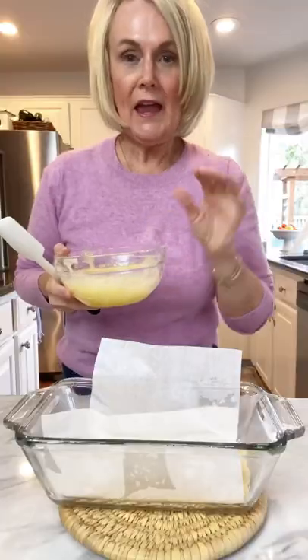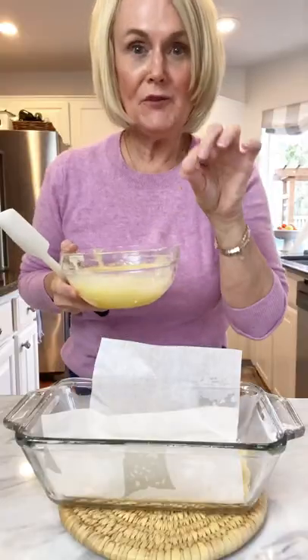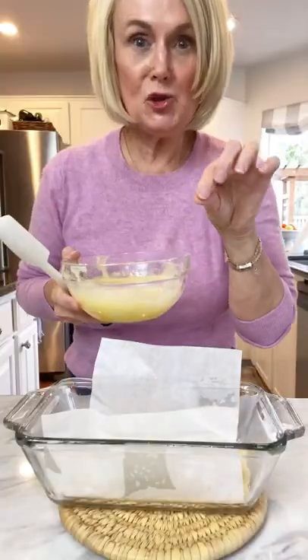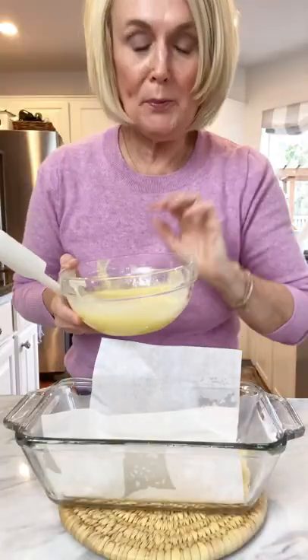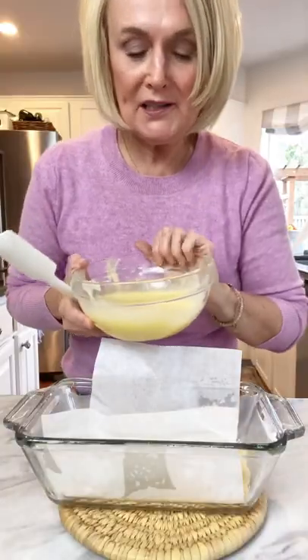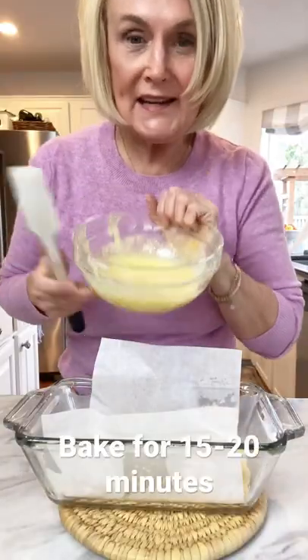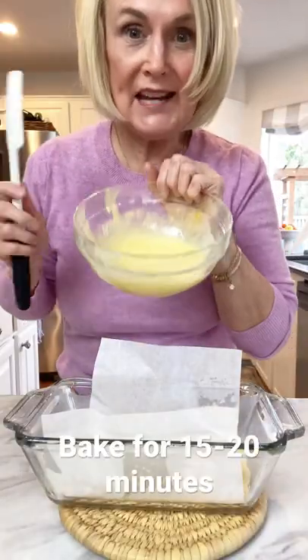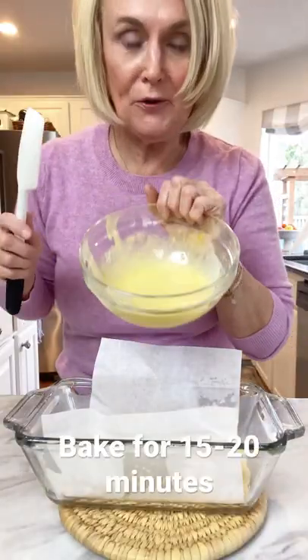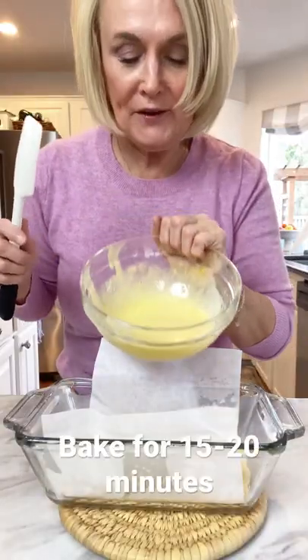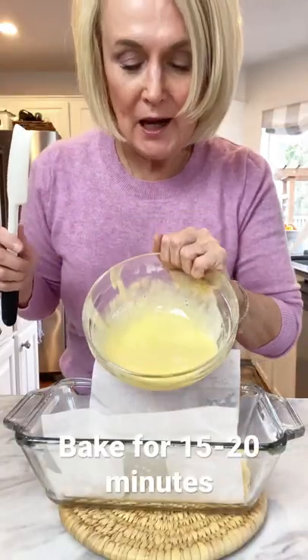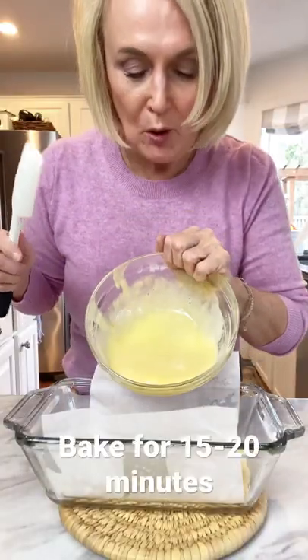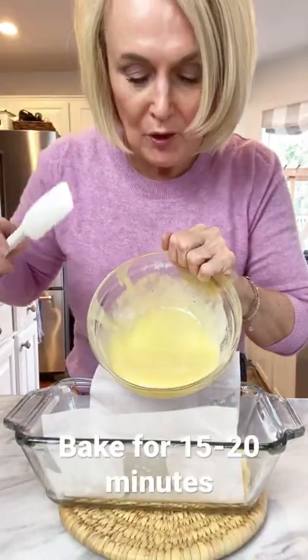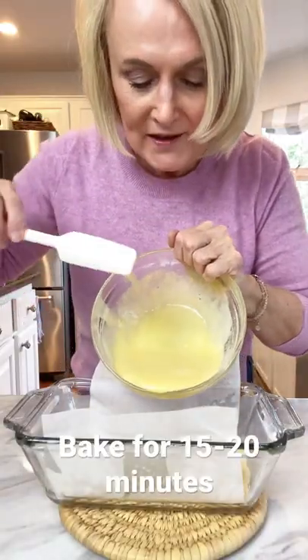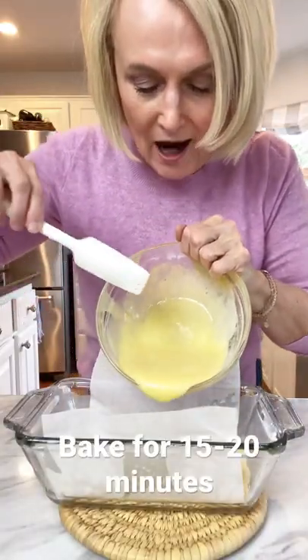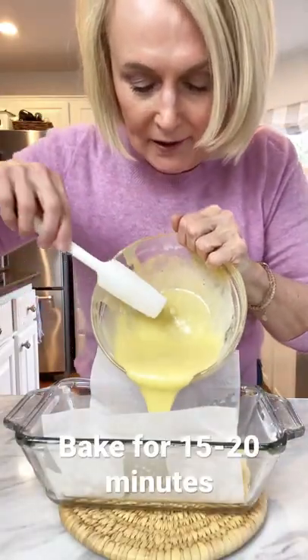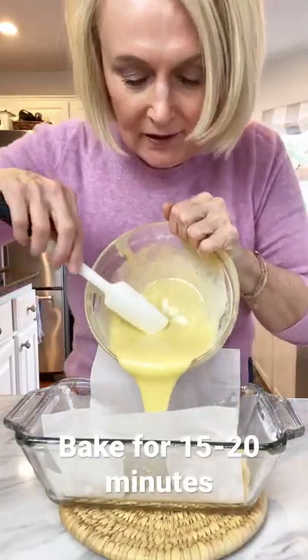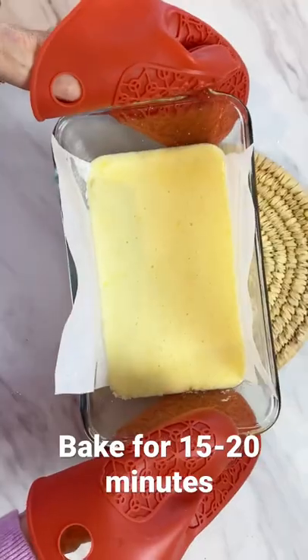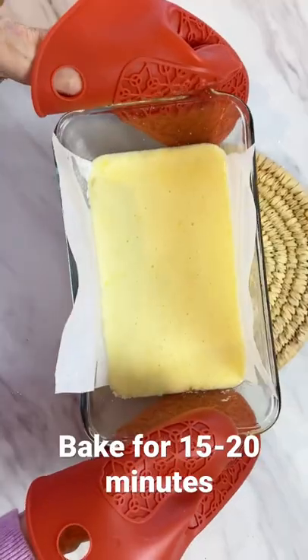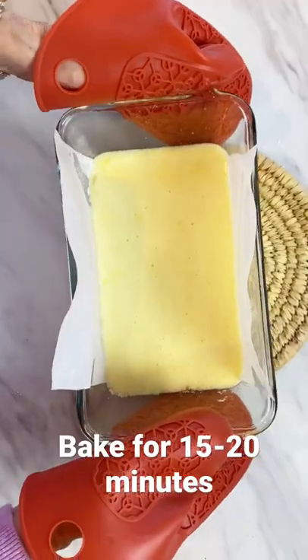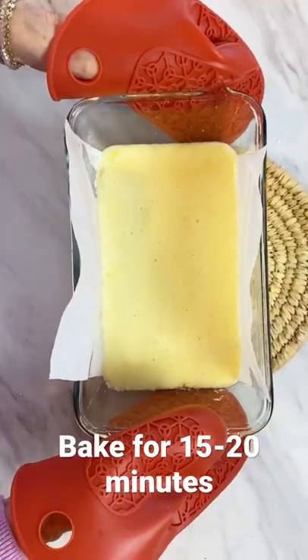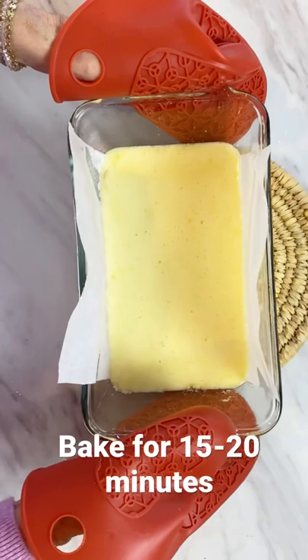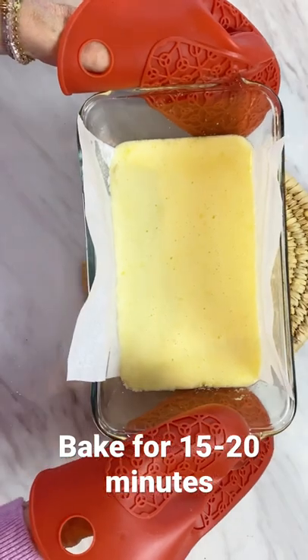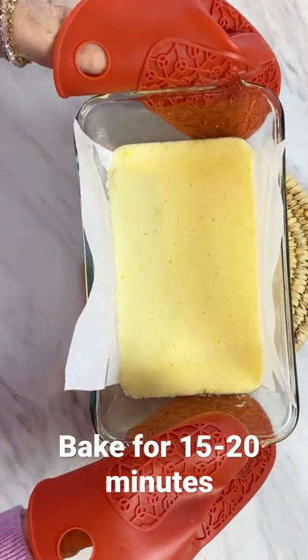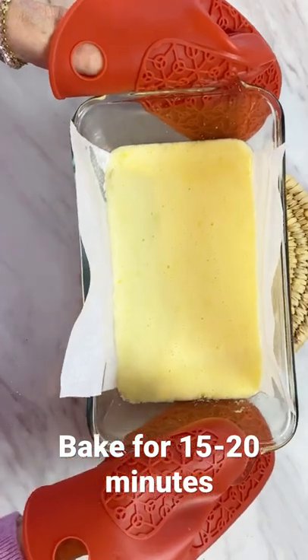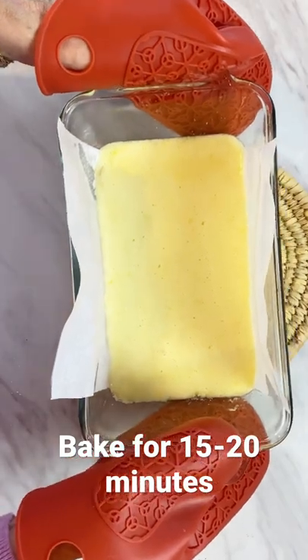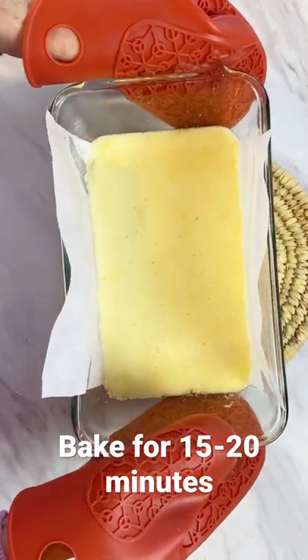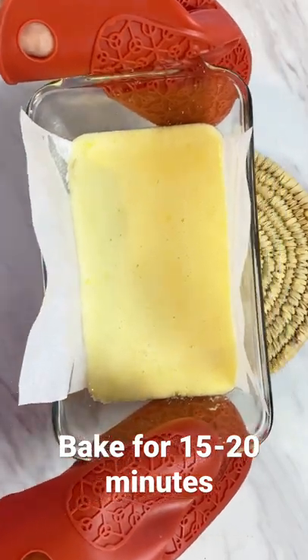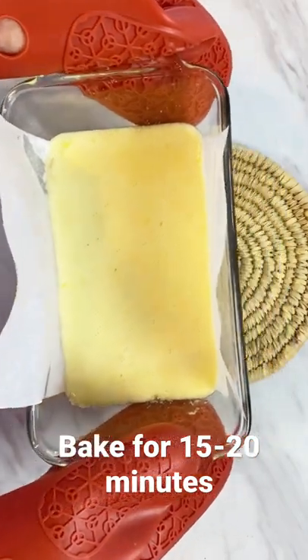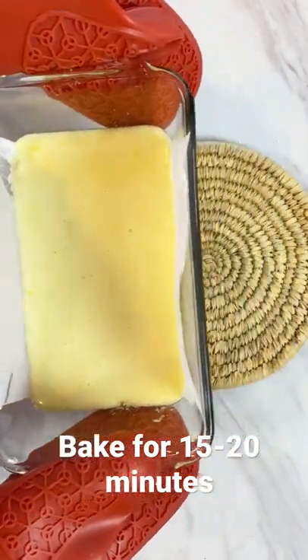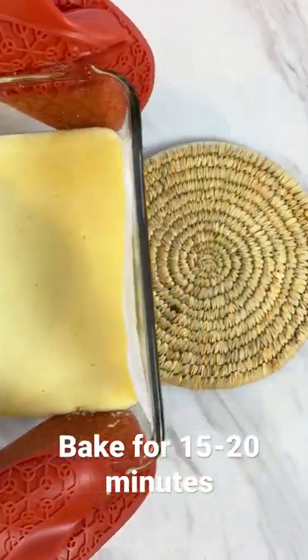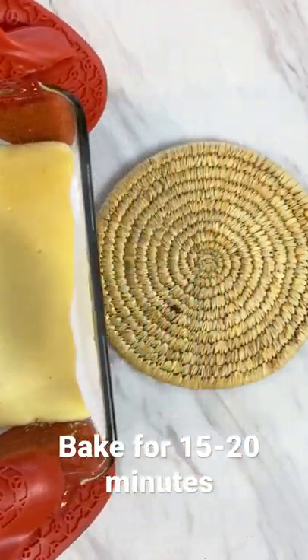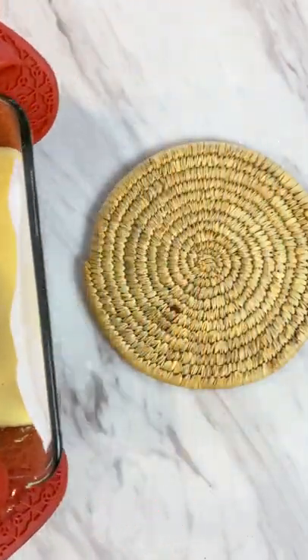After your shortbread is baked, take your filling and pour it over the top. Put it back in the oven for 15 to 20 minutes or until the edges turn golden brown.